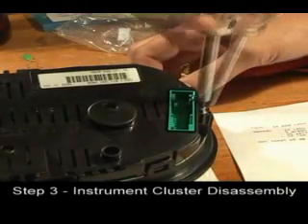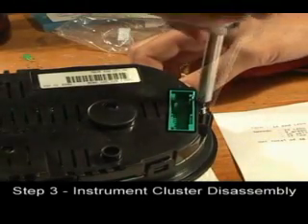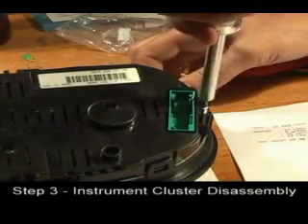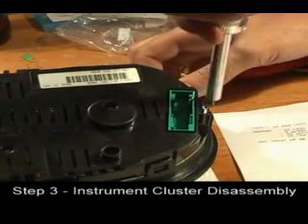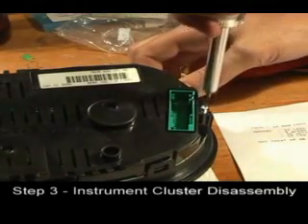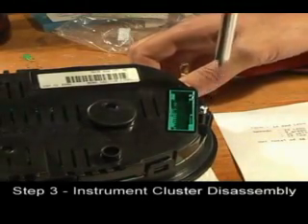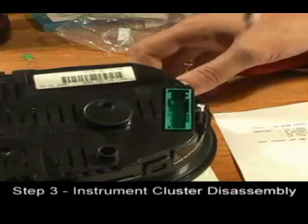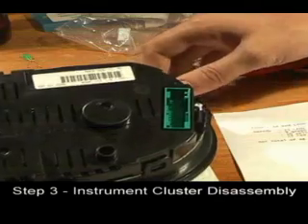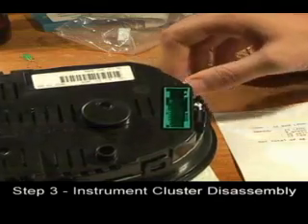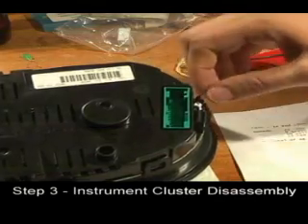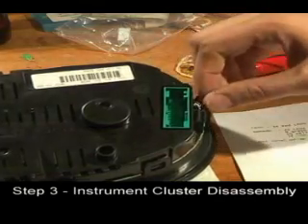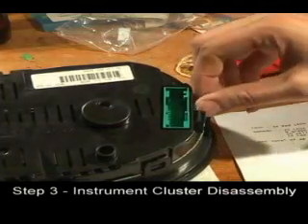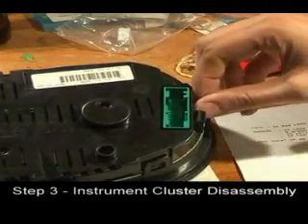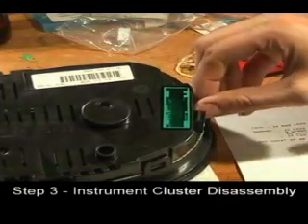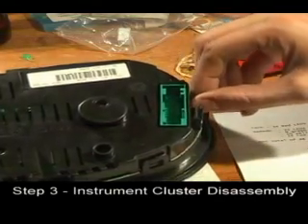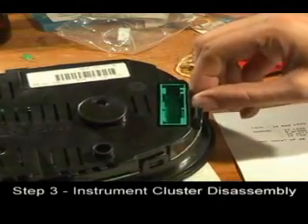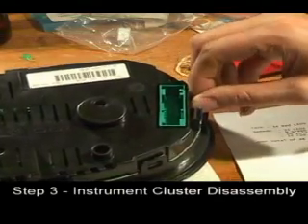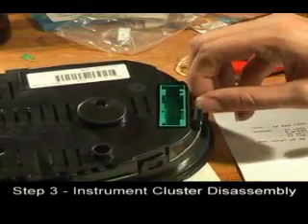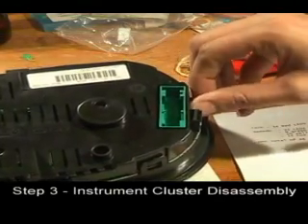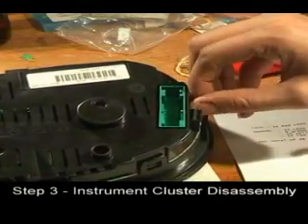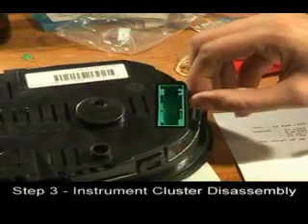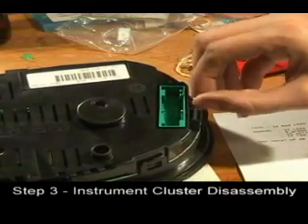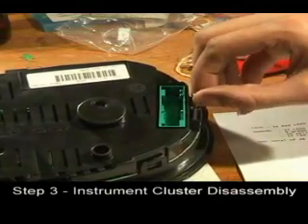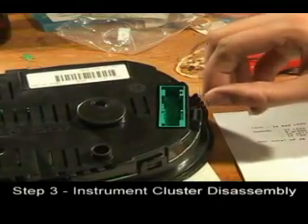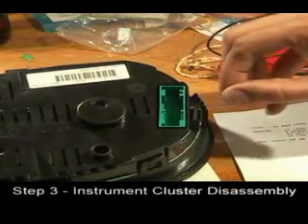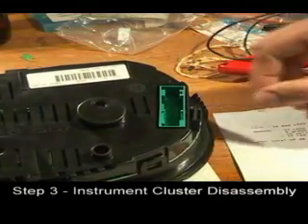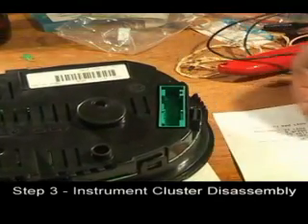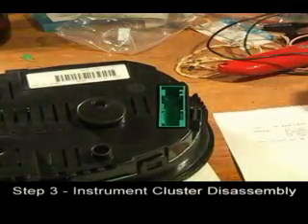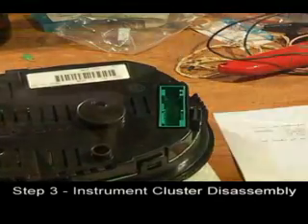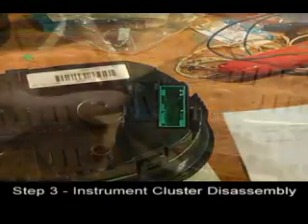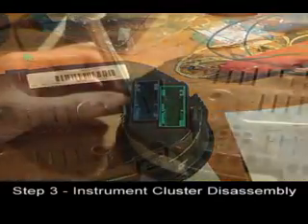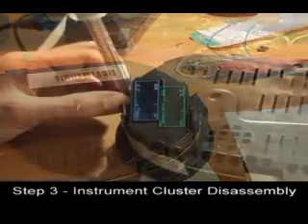With the cluster on a soft cloth, unscrew the two Torx 10 screws on either side of the cluster.